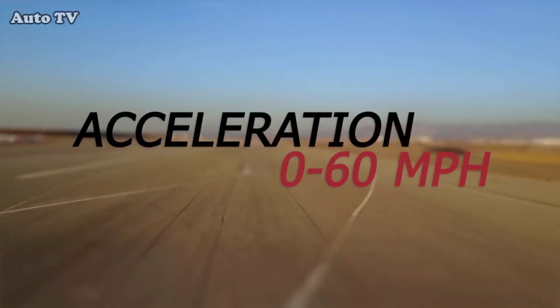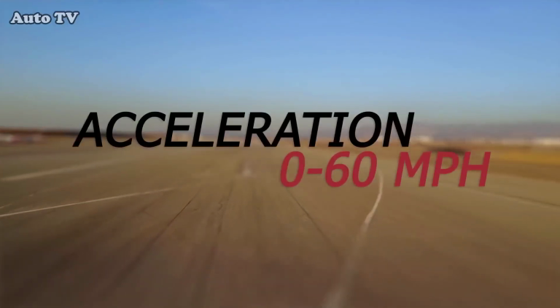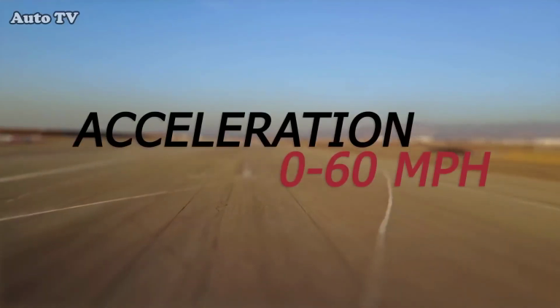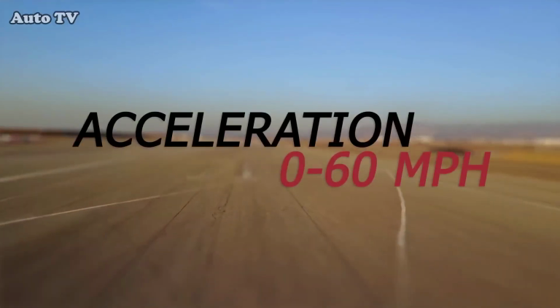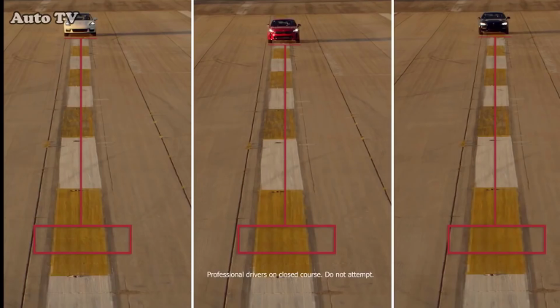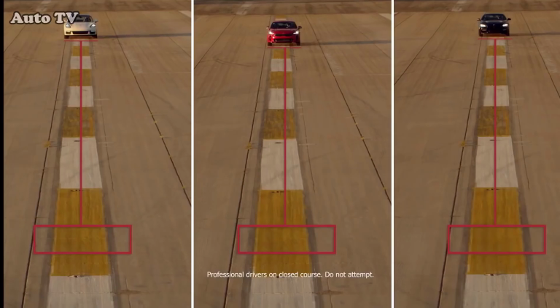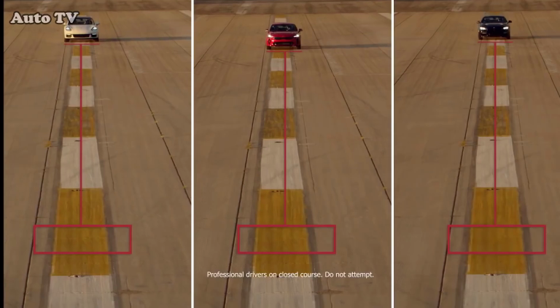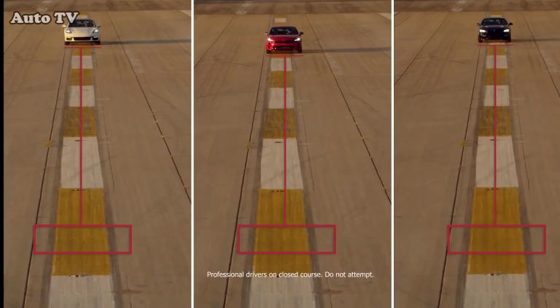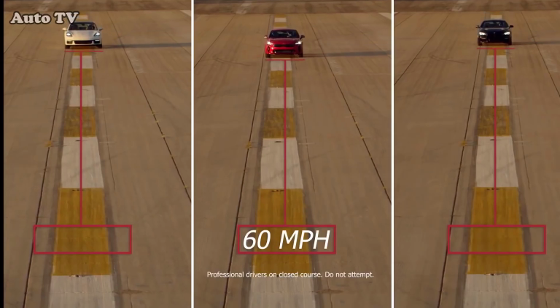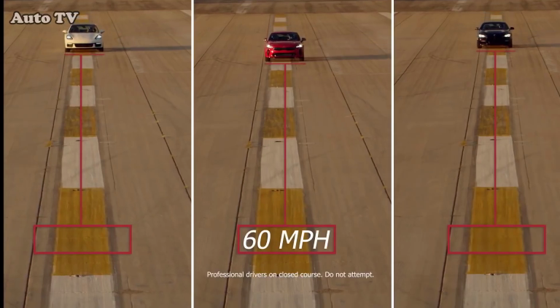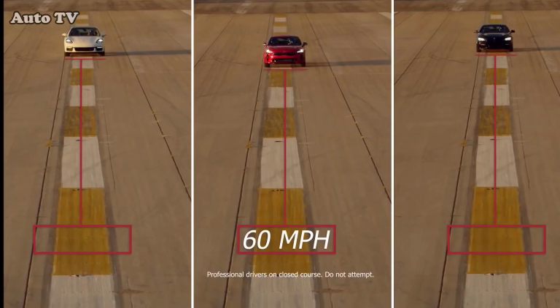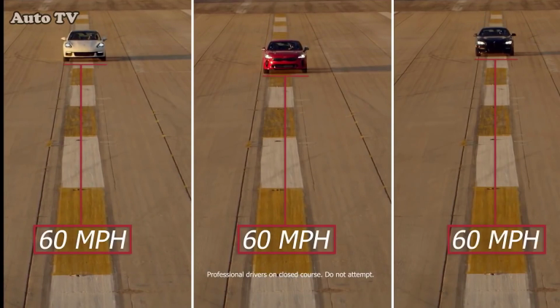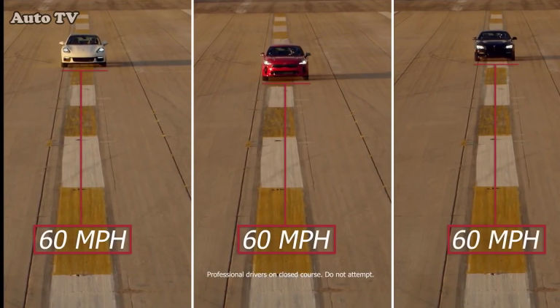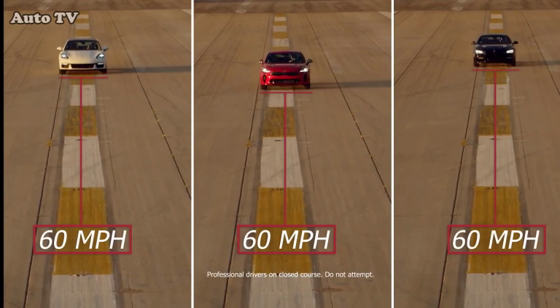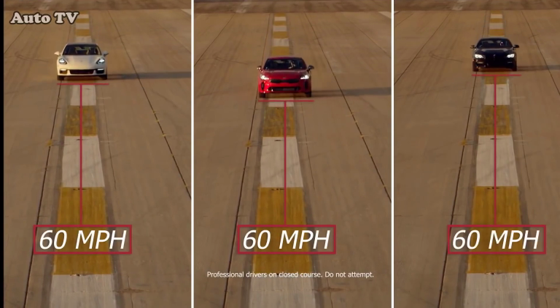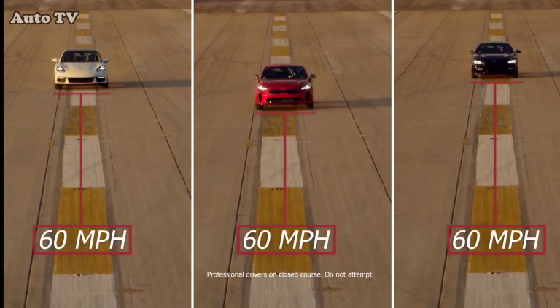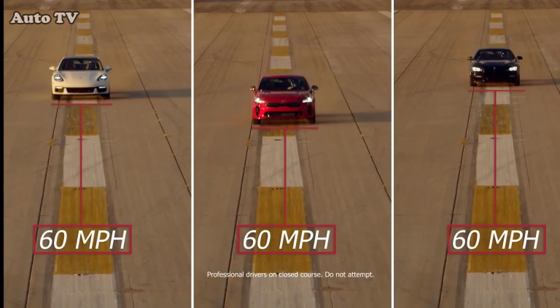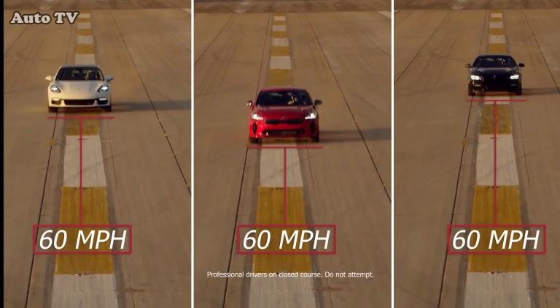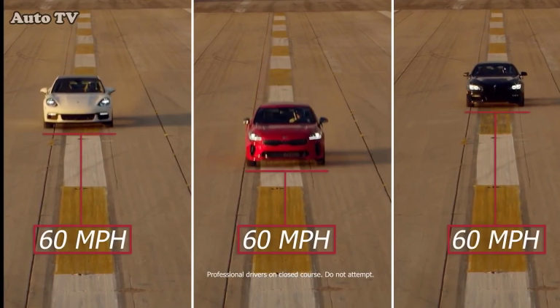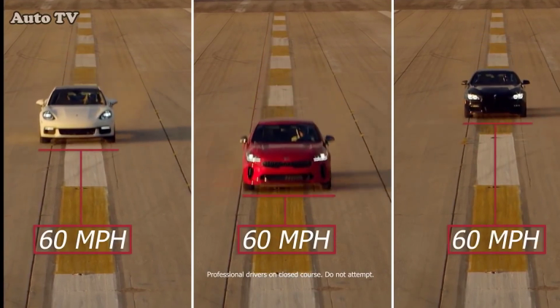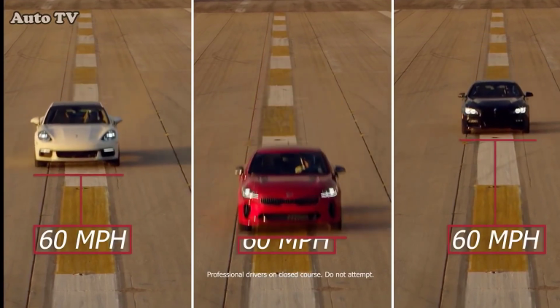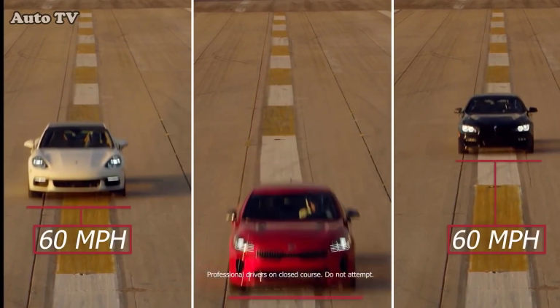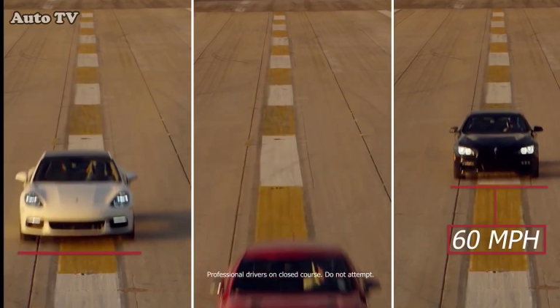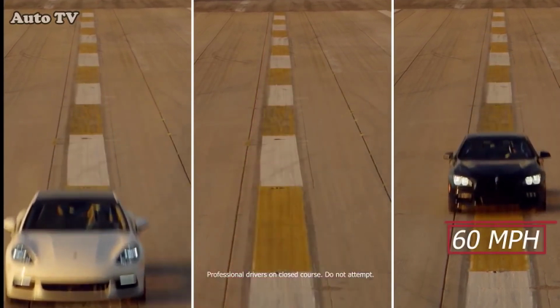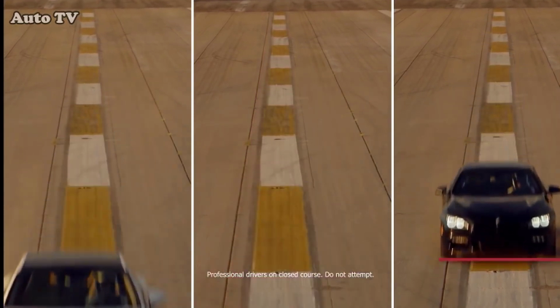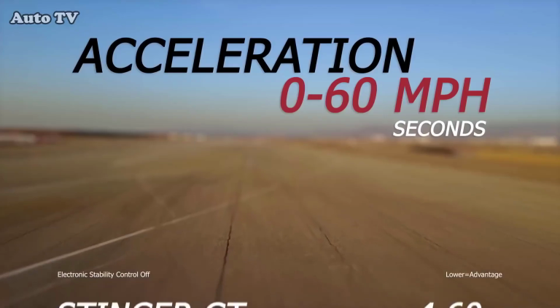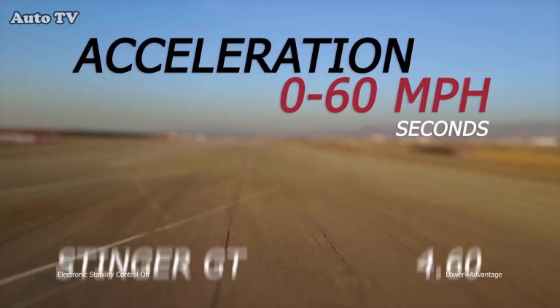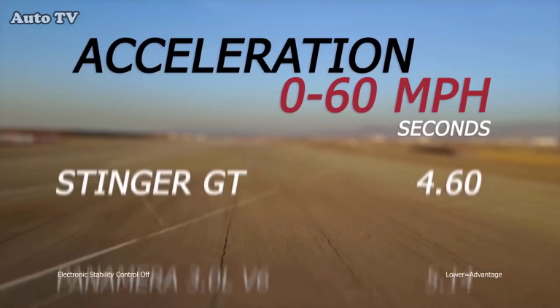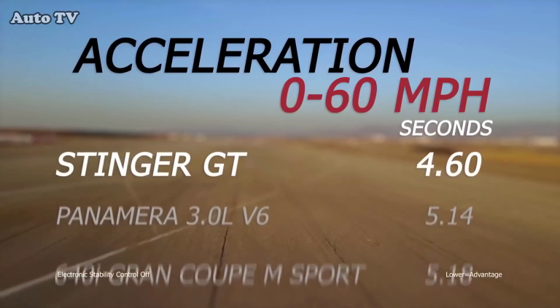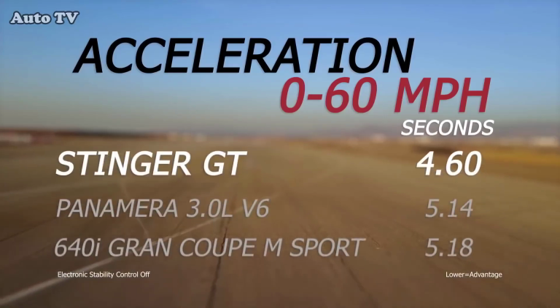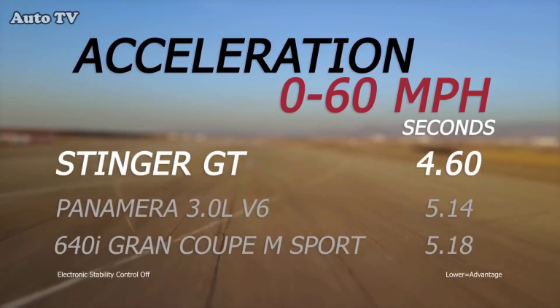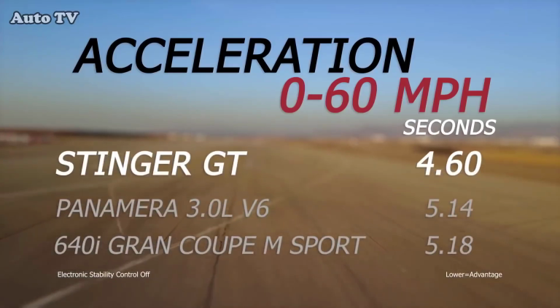The 0-60 test was a clear win for the Stinger. Its low and mid-range torque outmatched the Porsche and BMW.